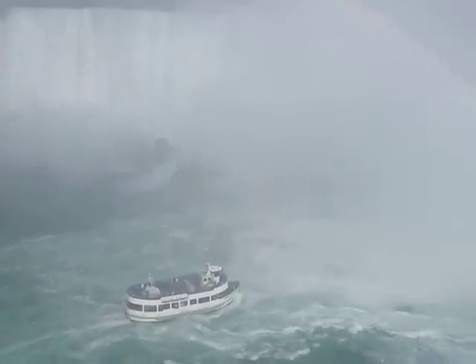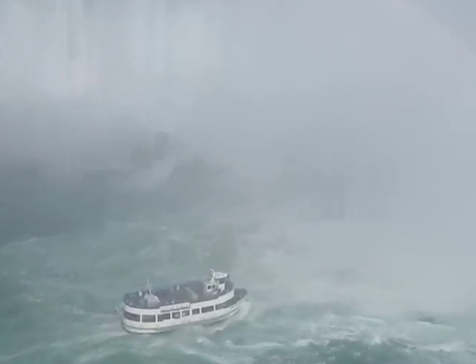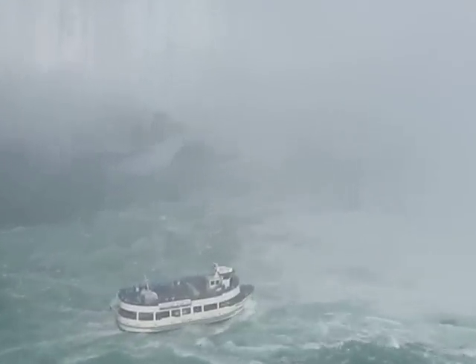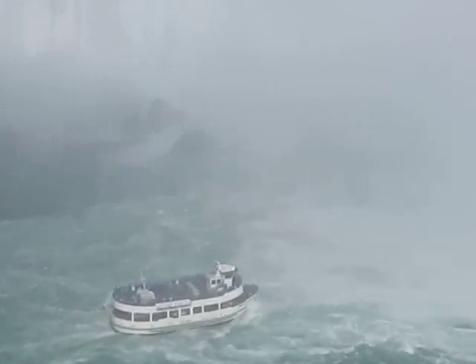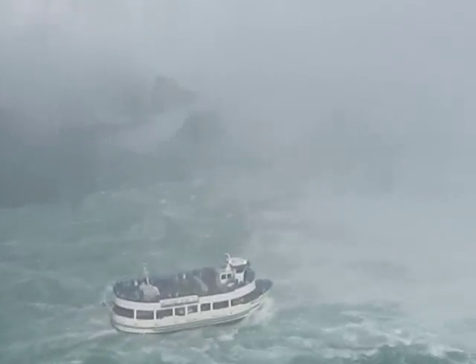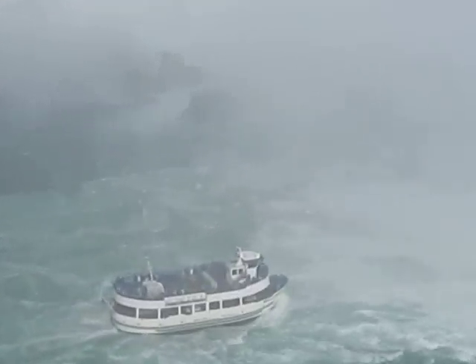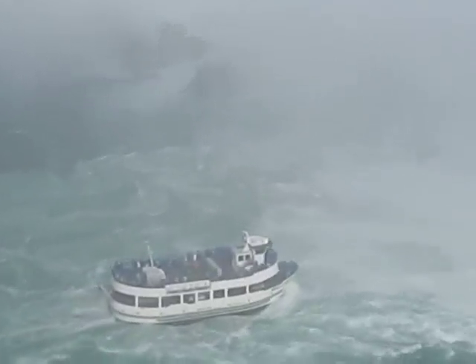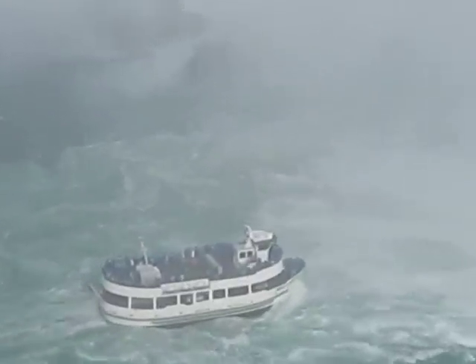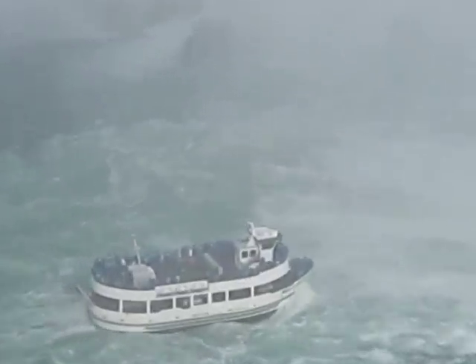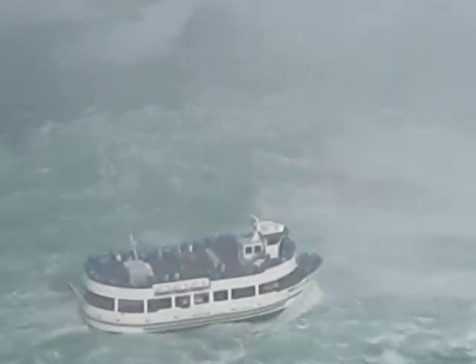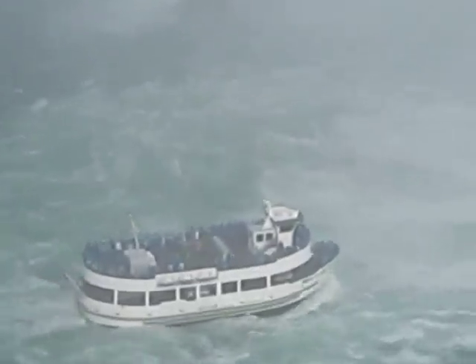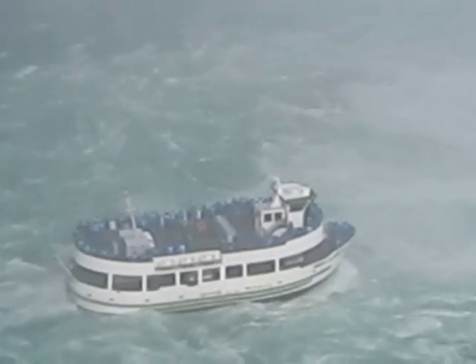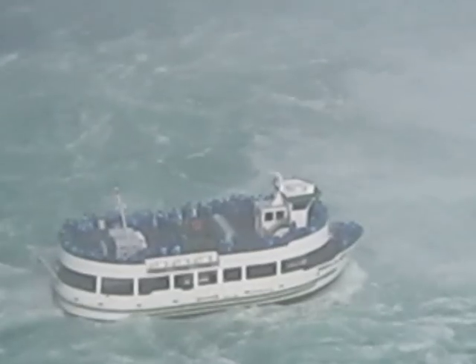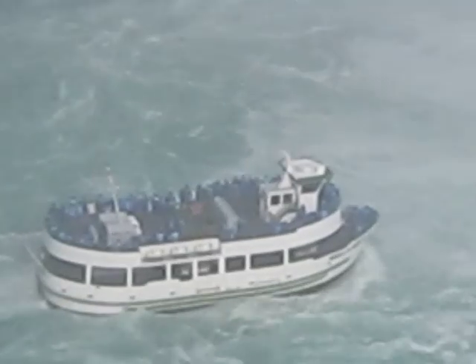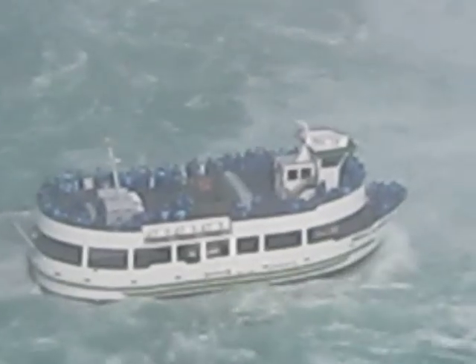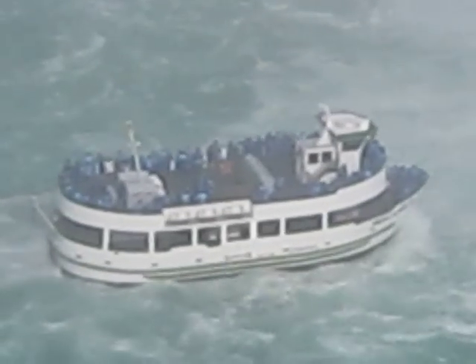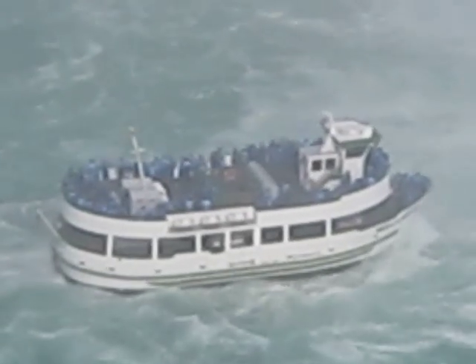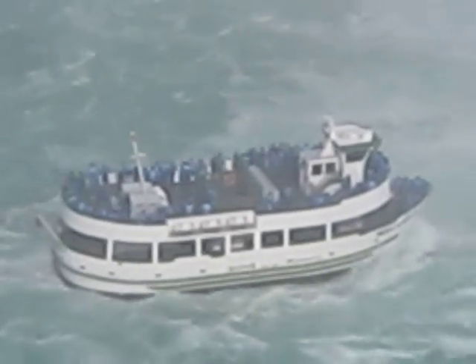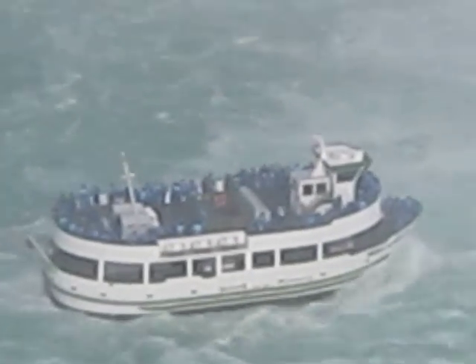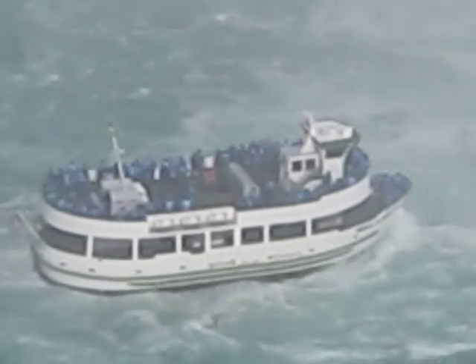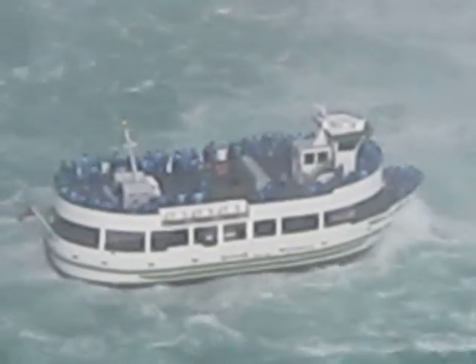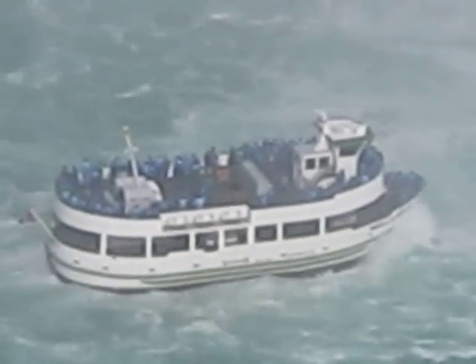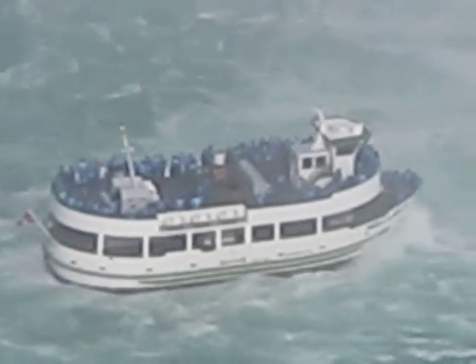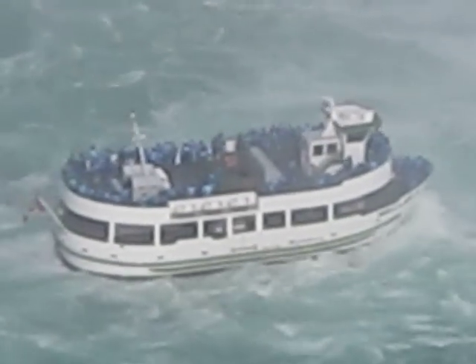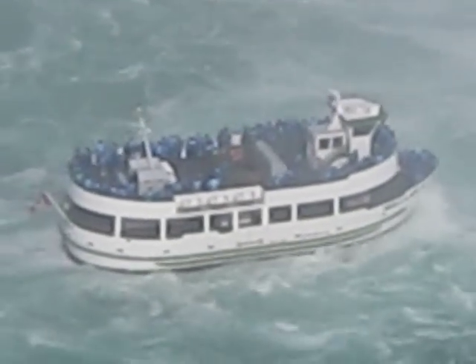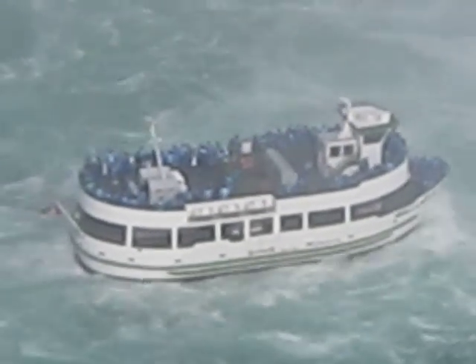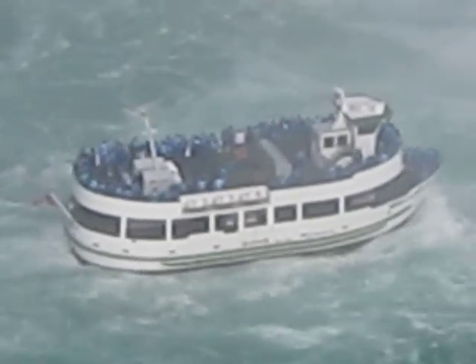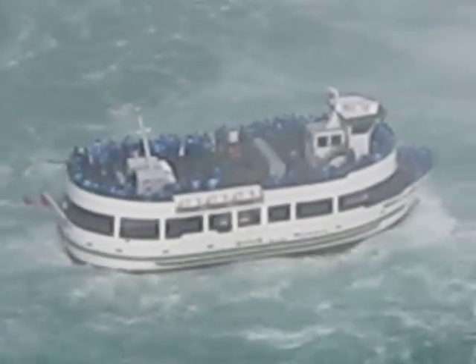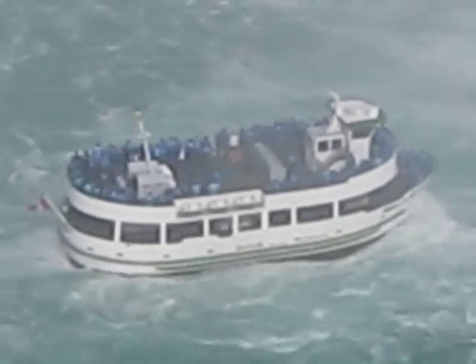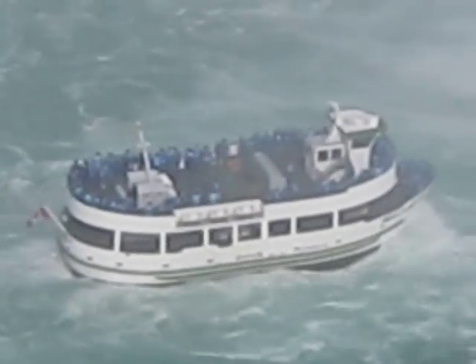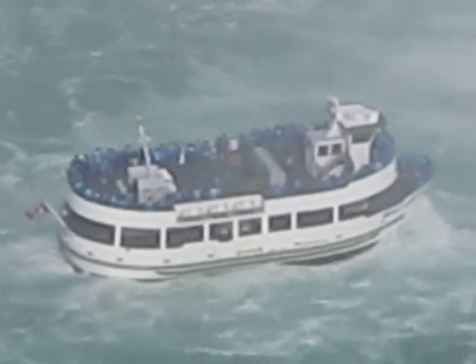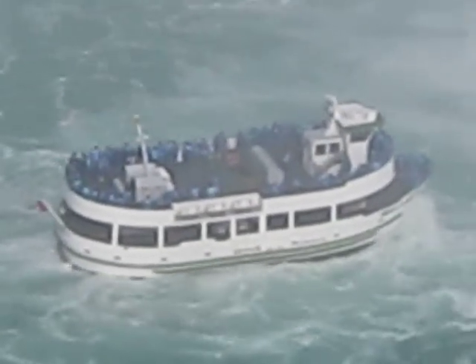Down below there, I'll zoom in. Looks pretty rough down there.